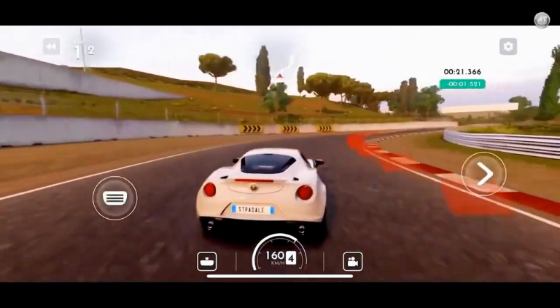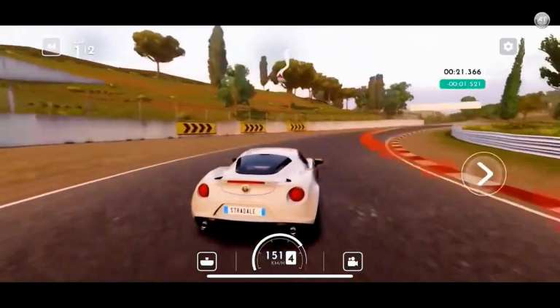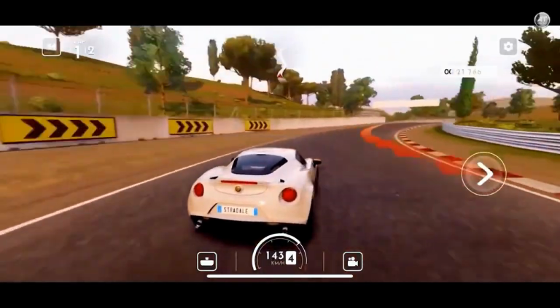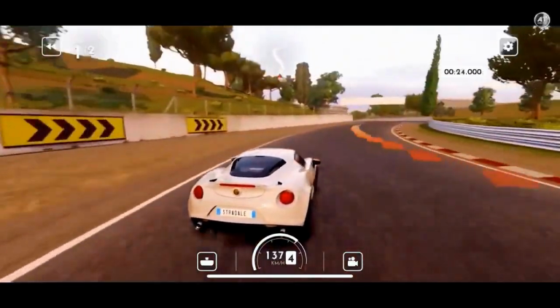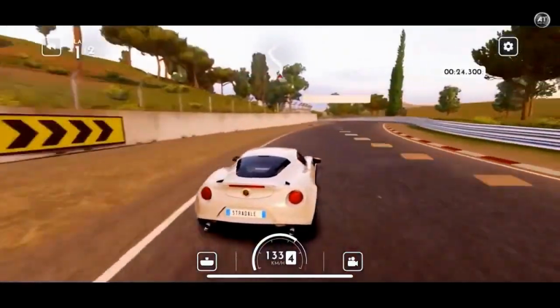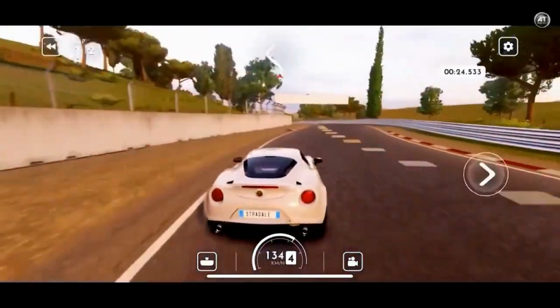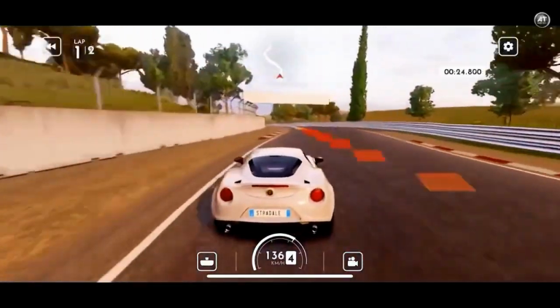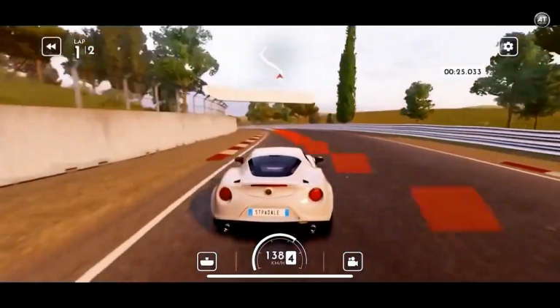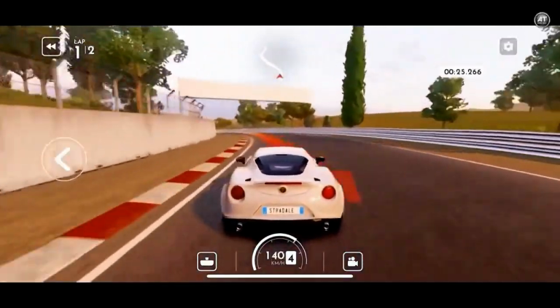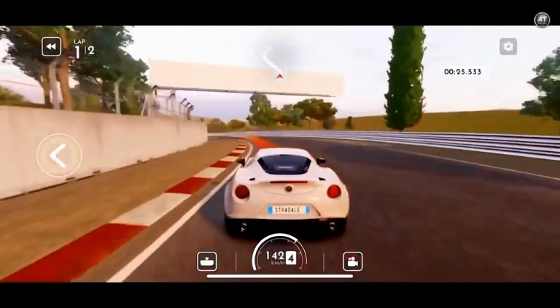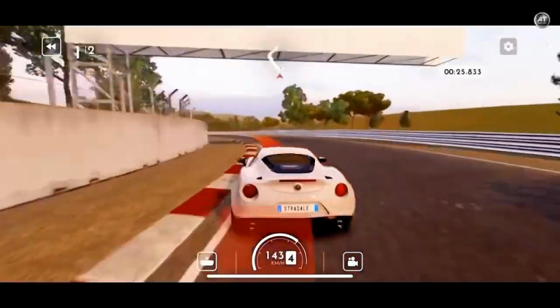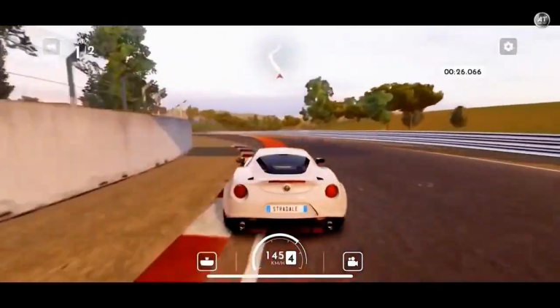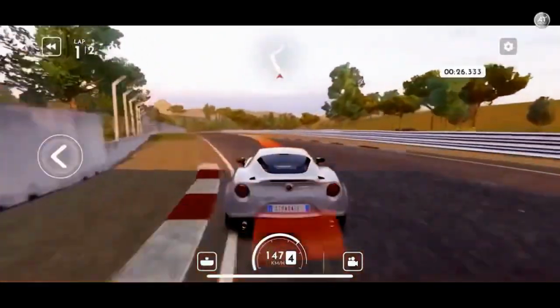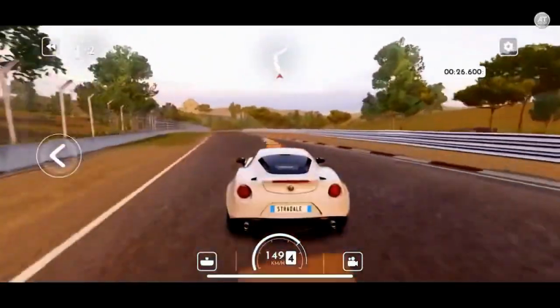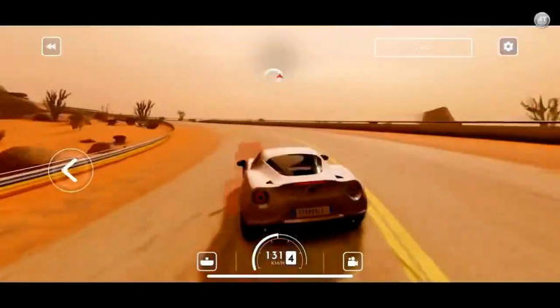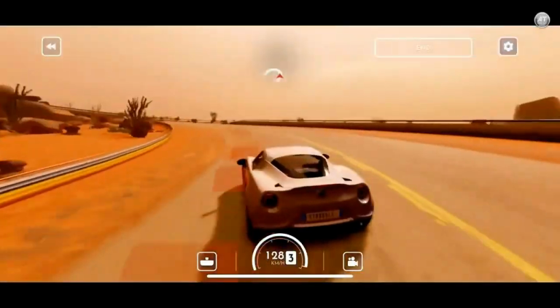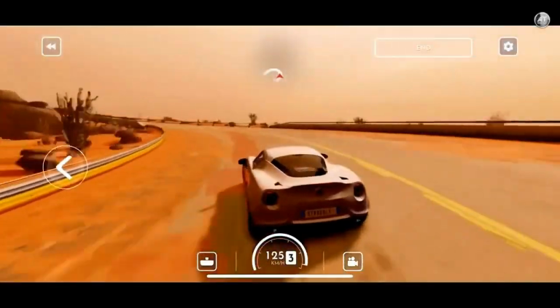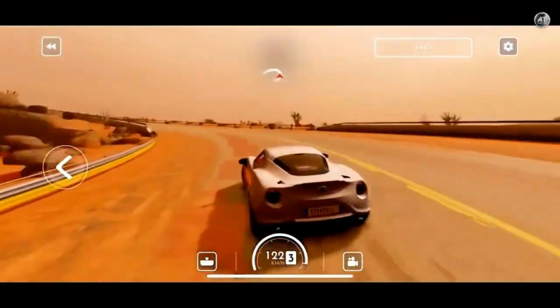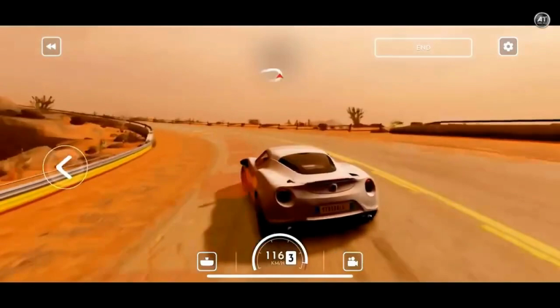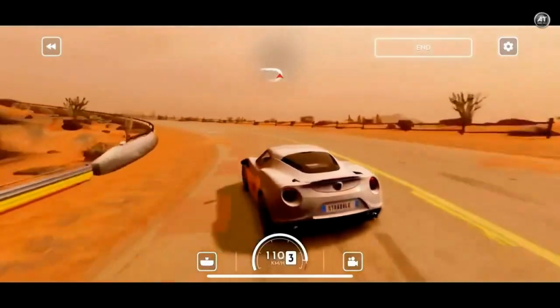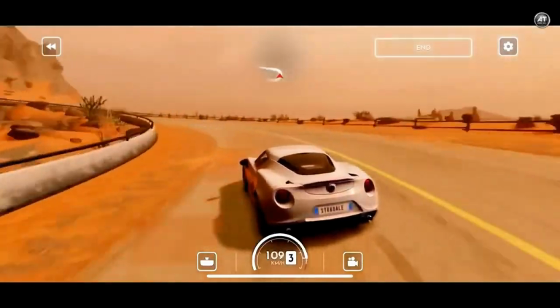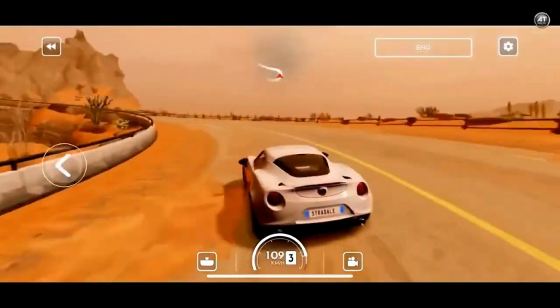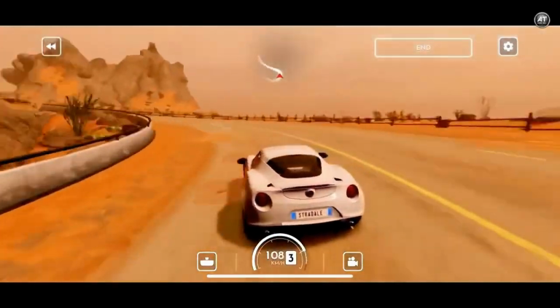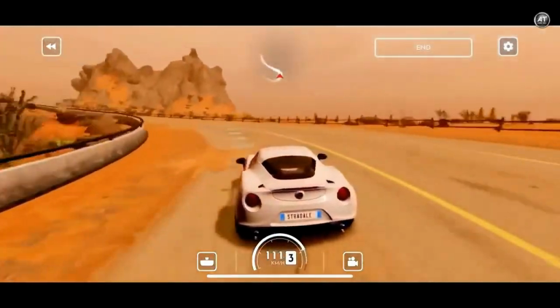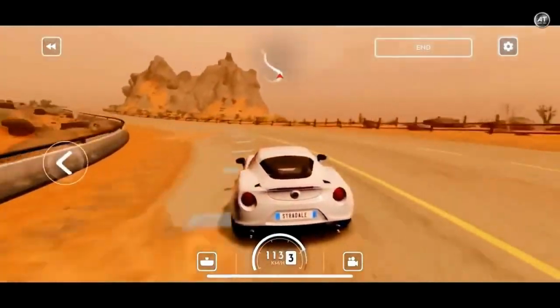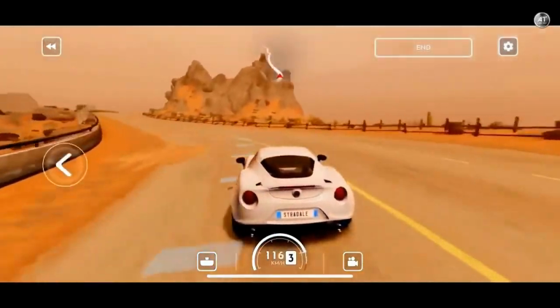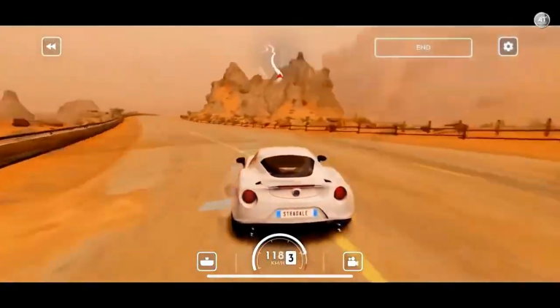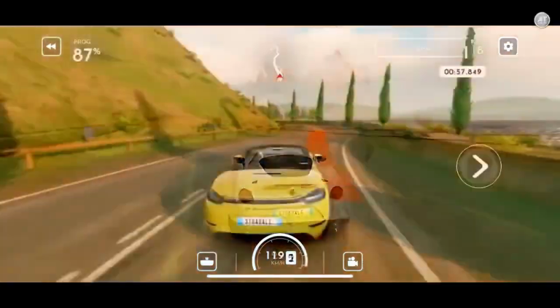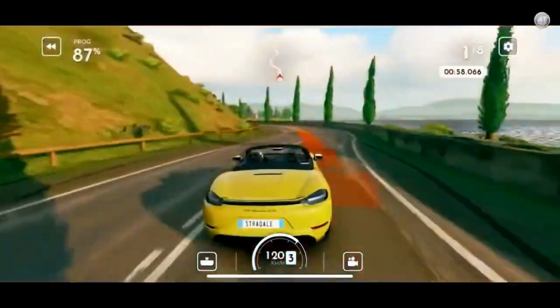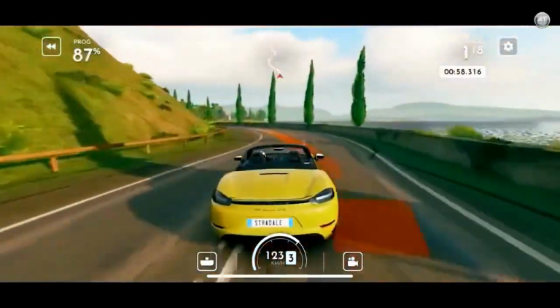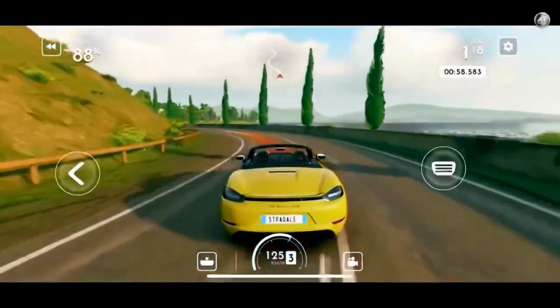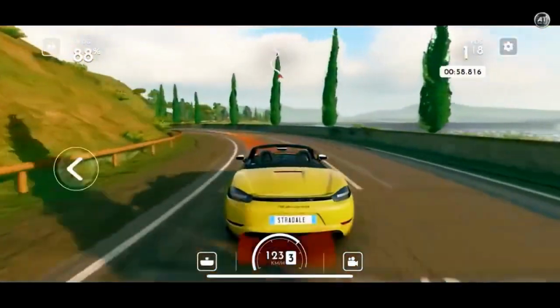Visually, the car models look fine, although the environments are very disappointing visually, which creates a weird contrast between the two.